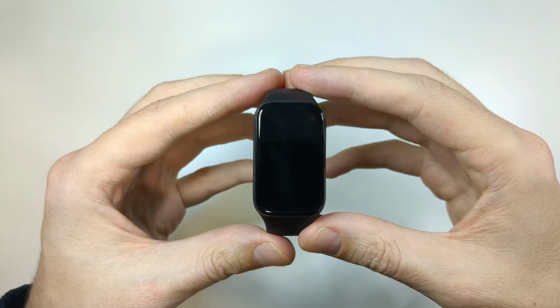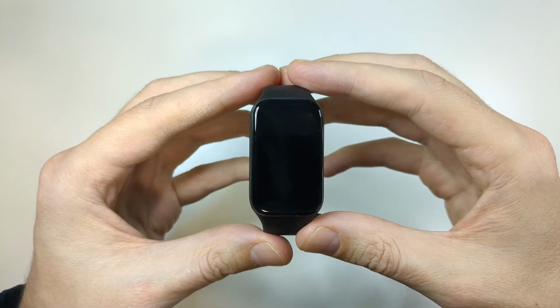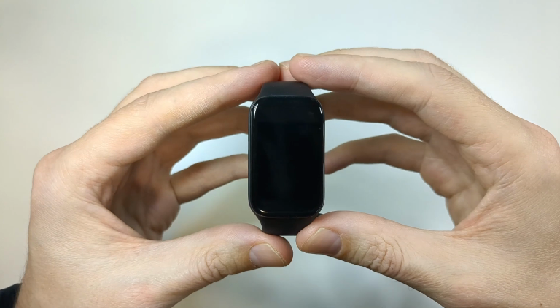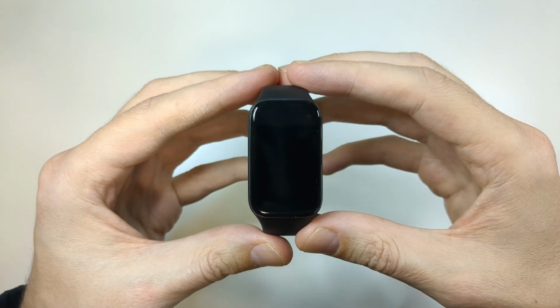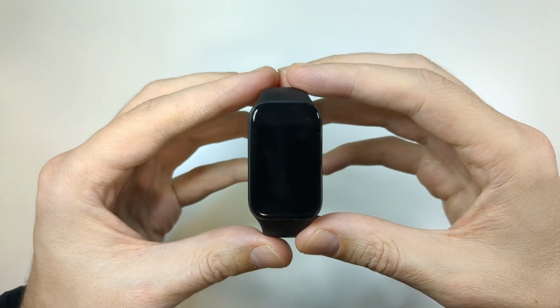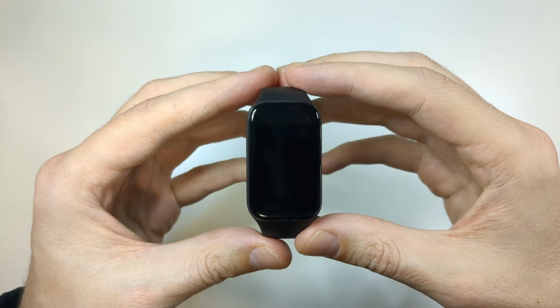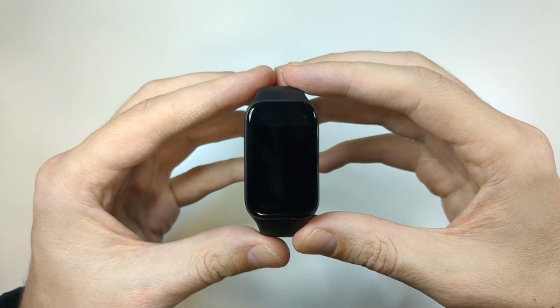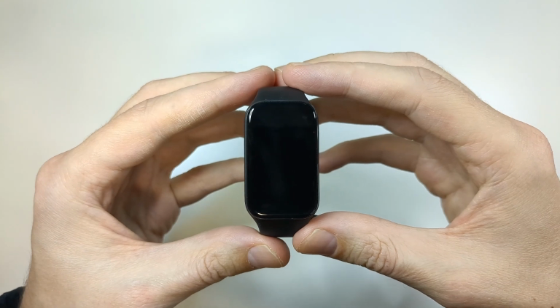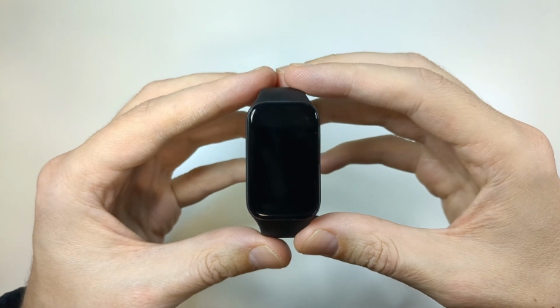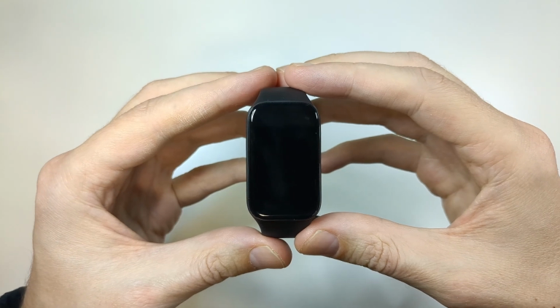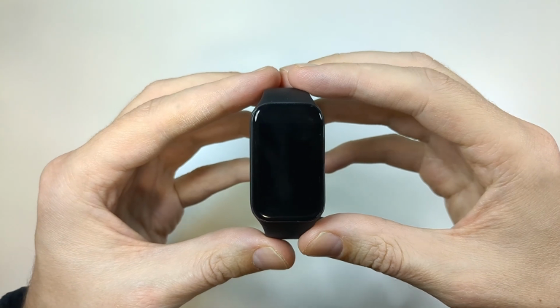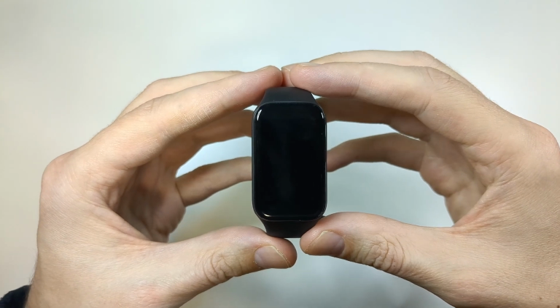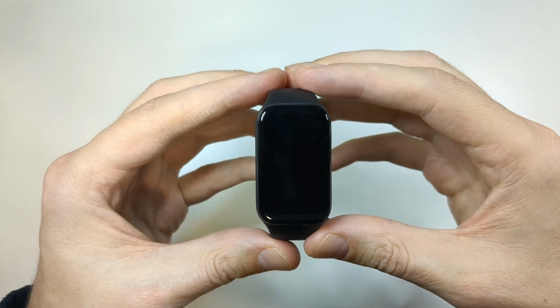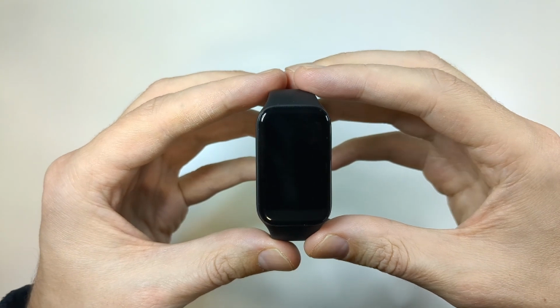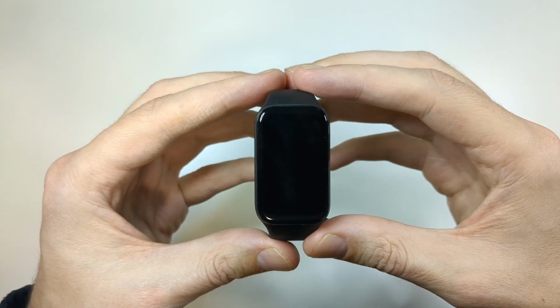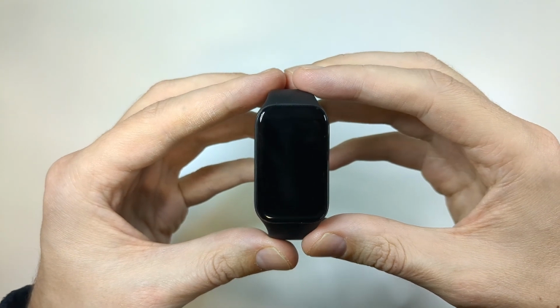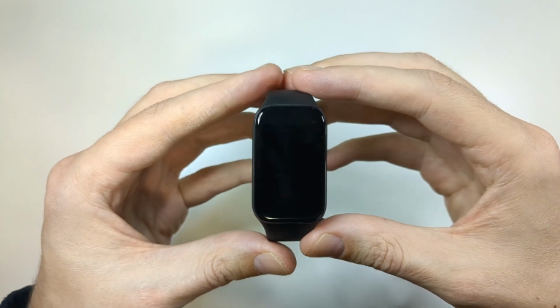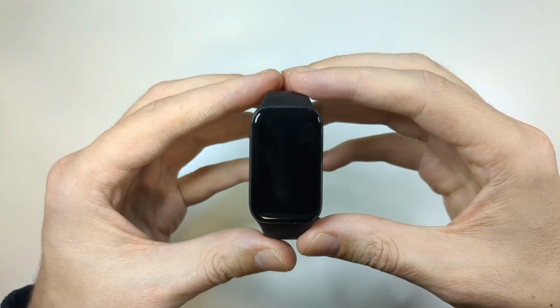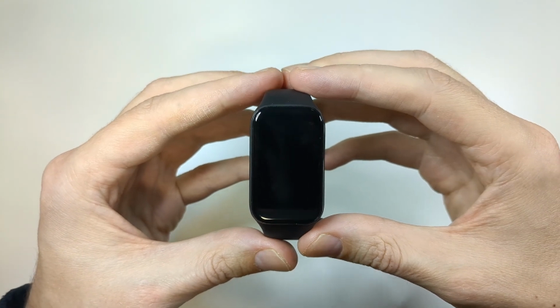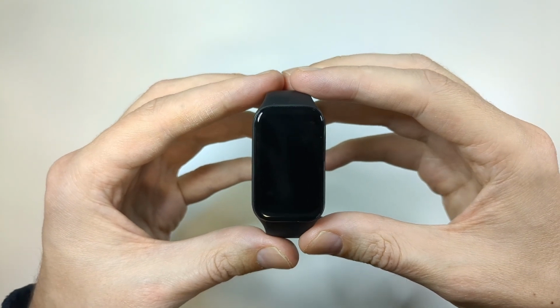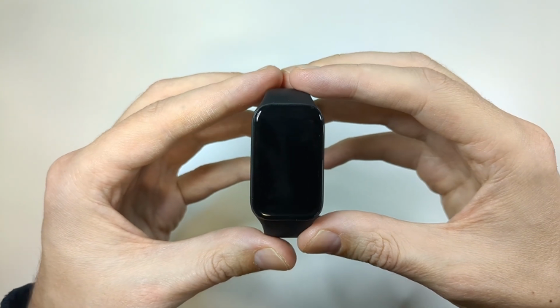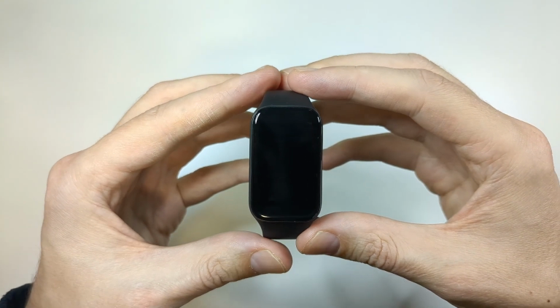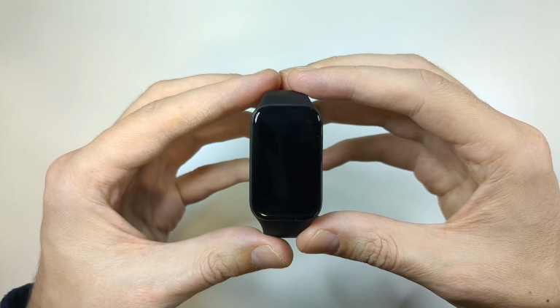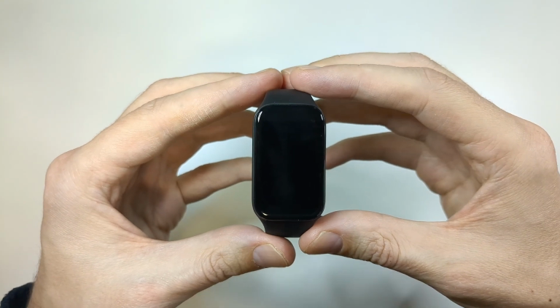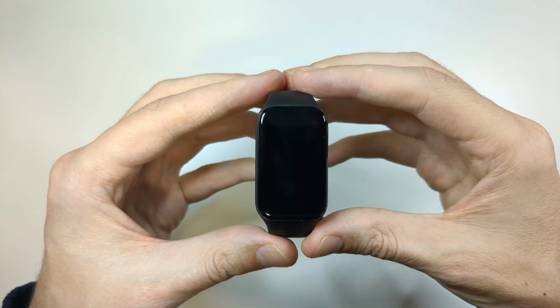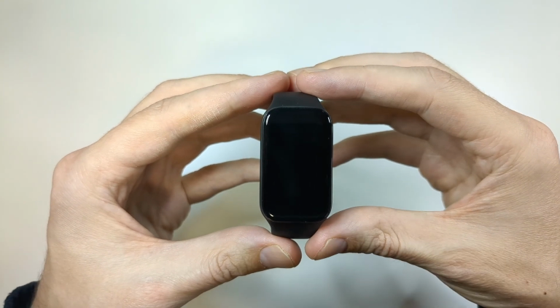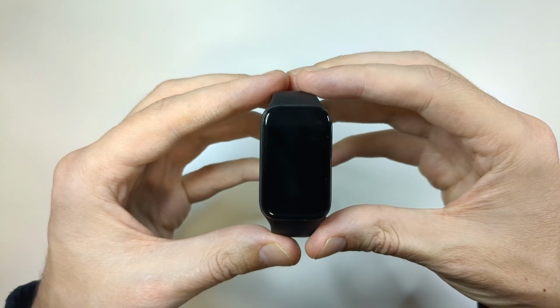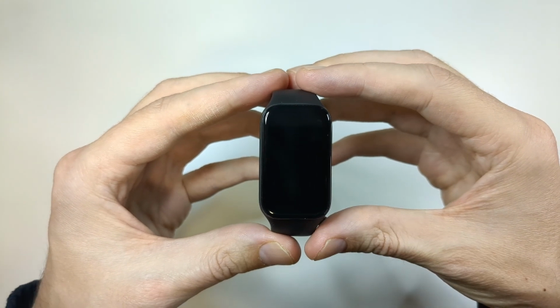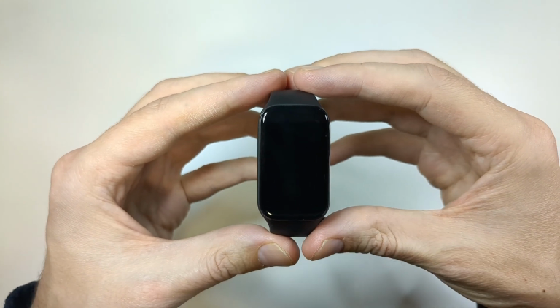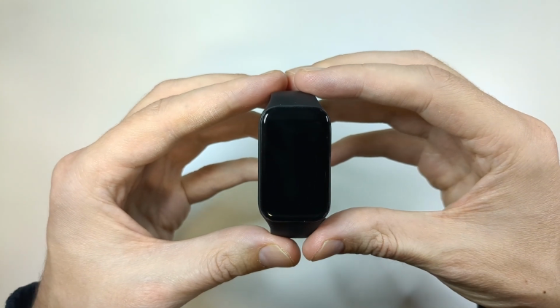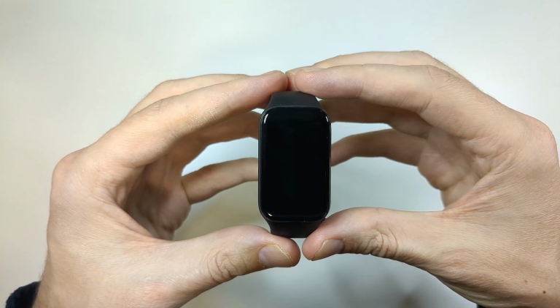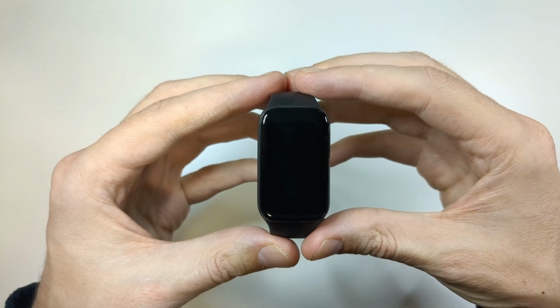I have the Xiaomi Smartband 8 Active in front of me, and in this video I'm going to show you how to set it up.